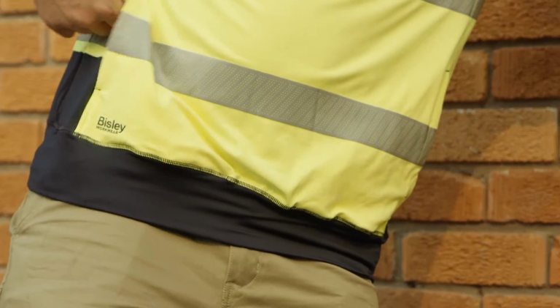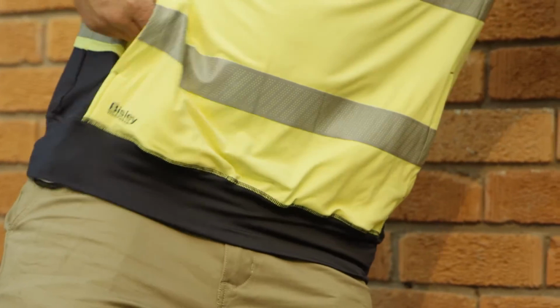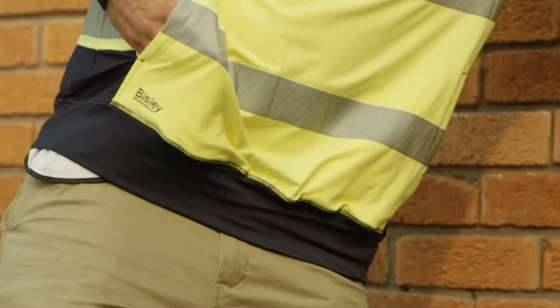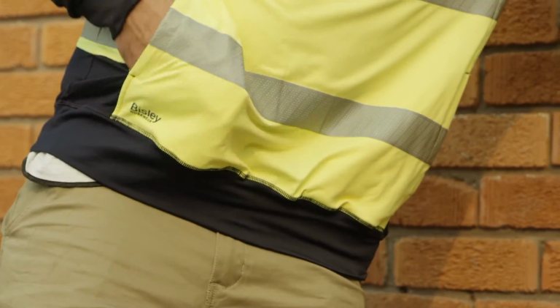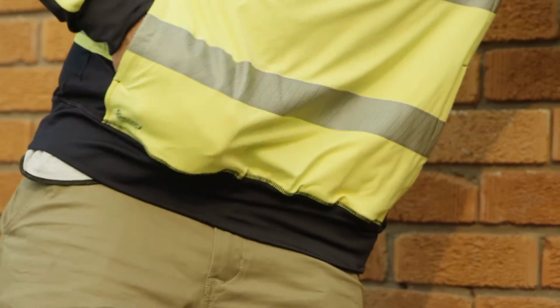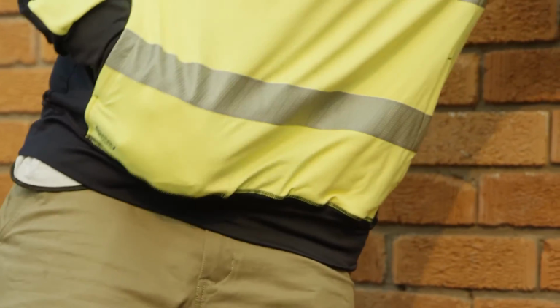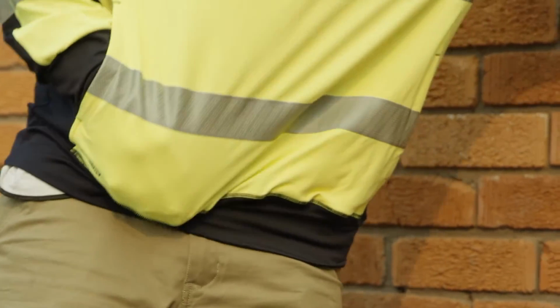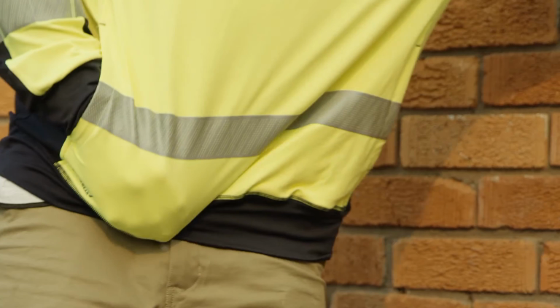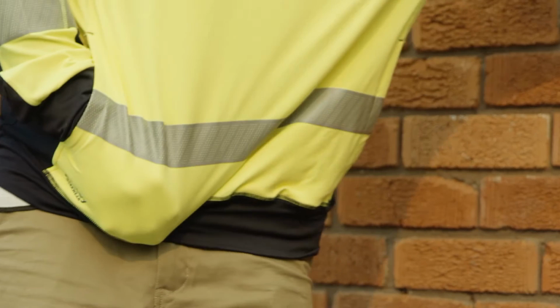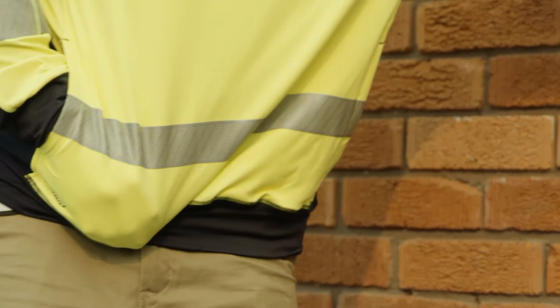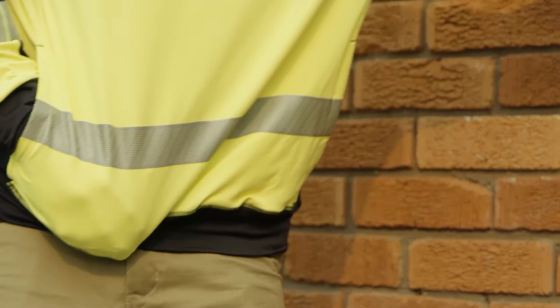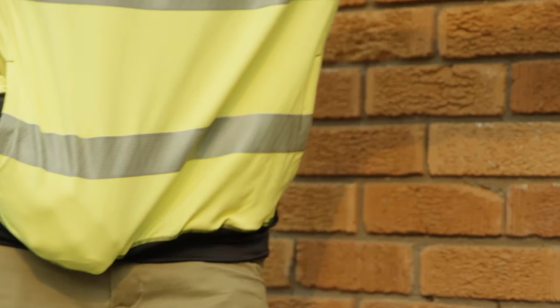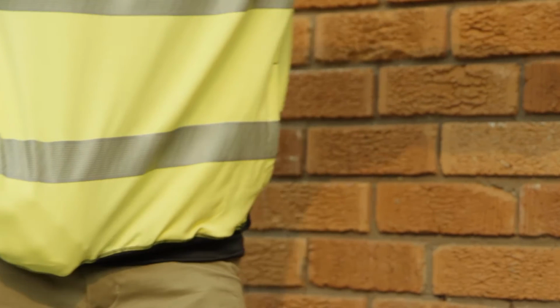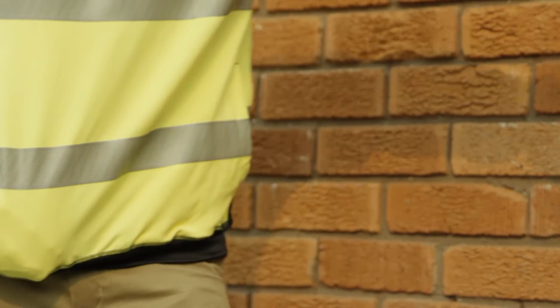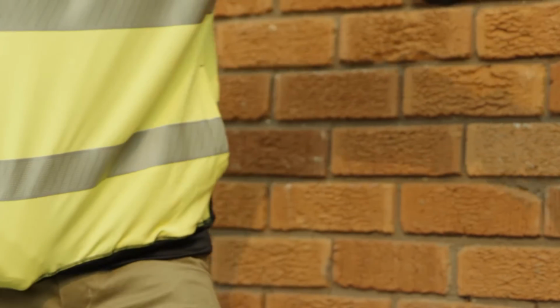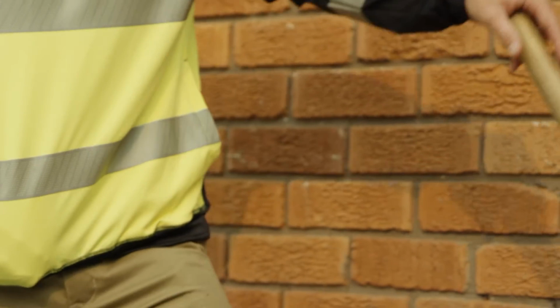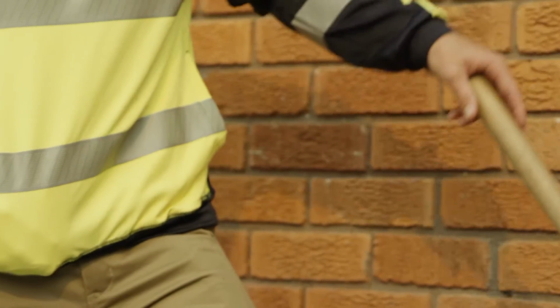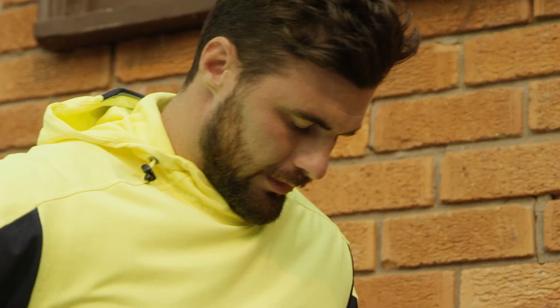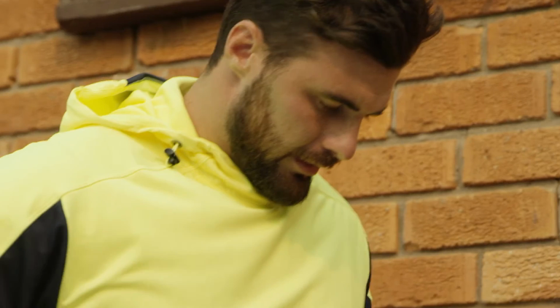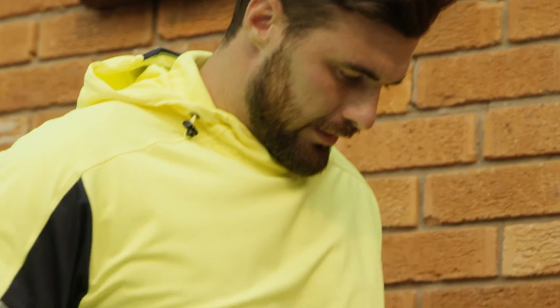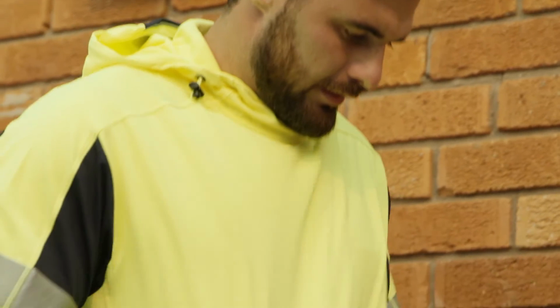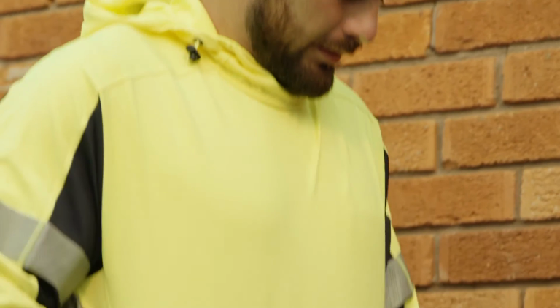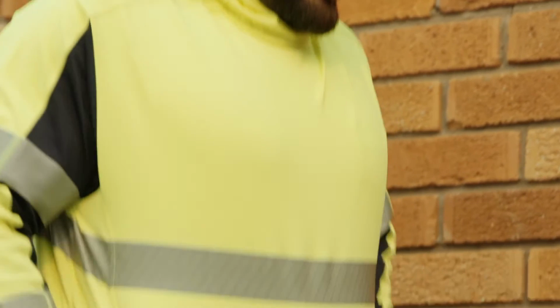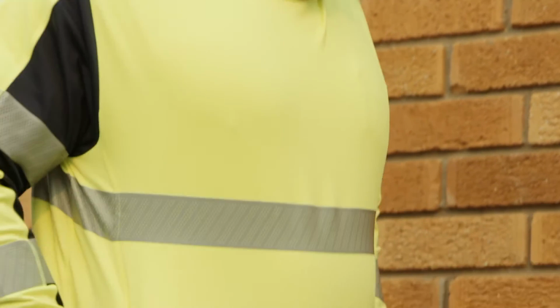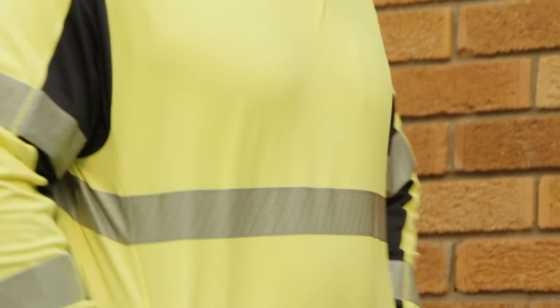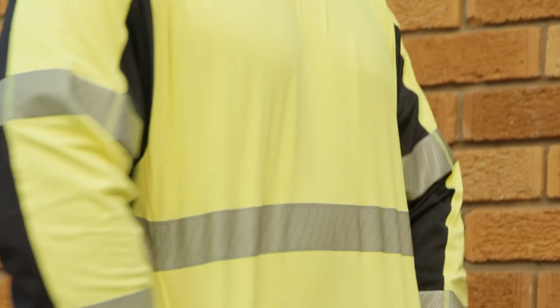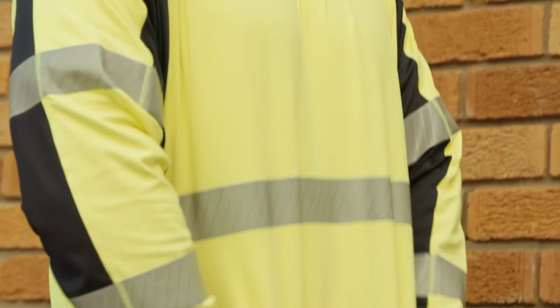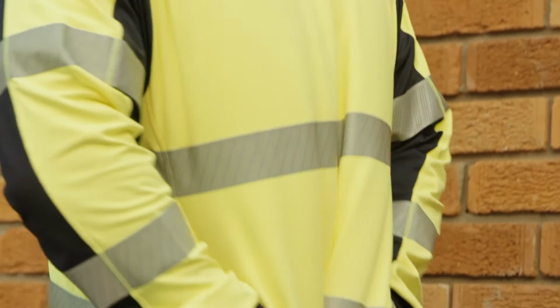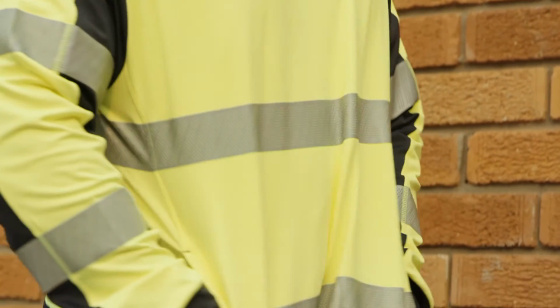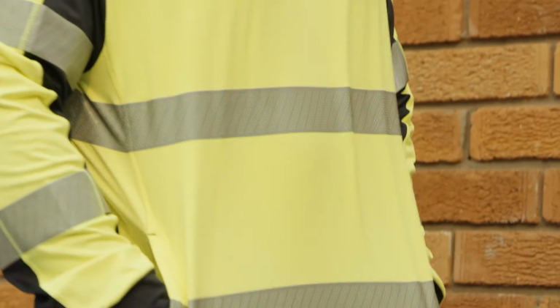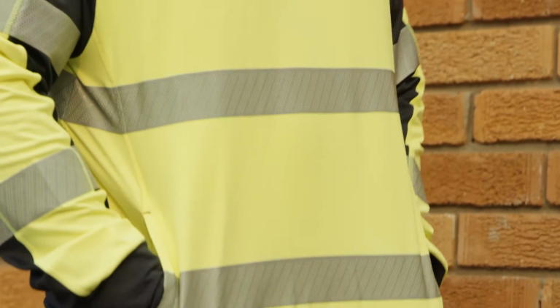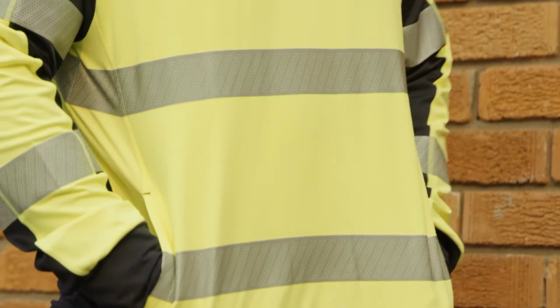It's available in yellow navy or orange navy, and it probably is one of the most comfortable pieces of workwear I've ever worn.